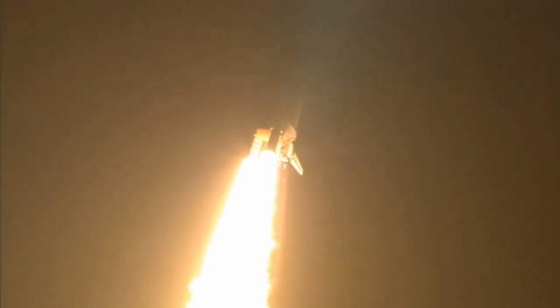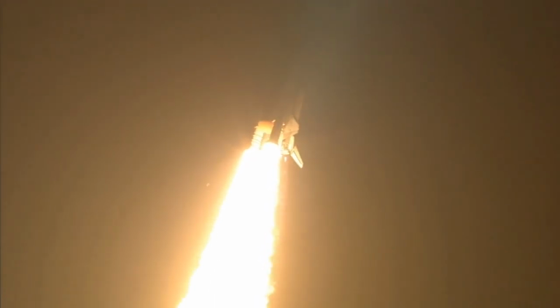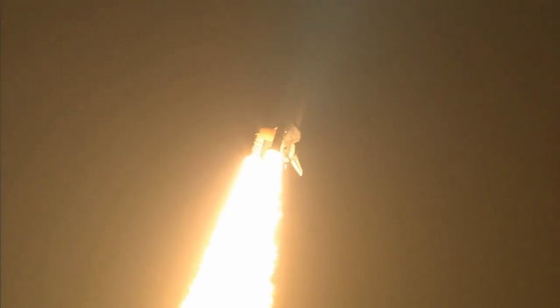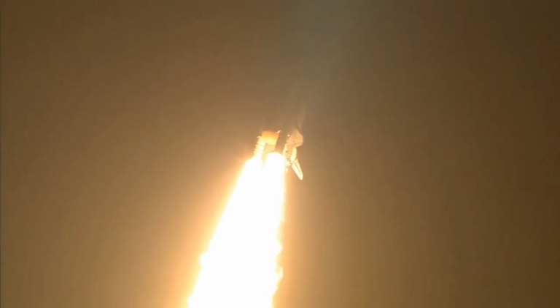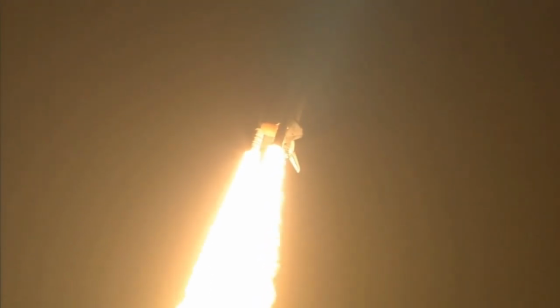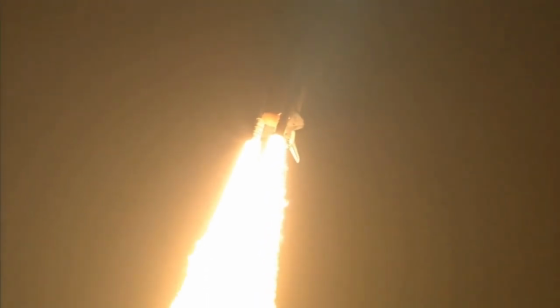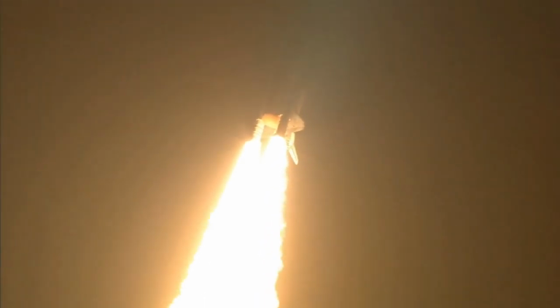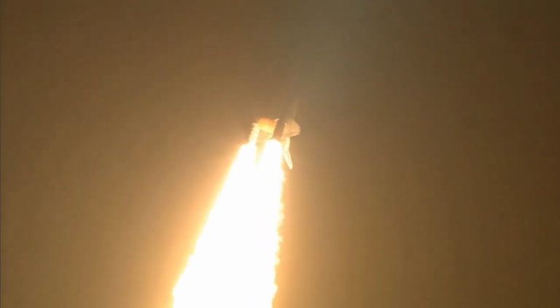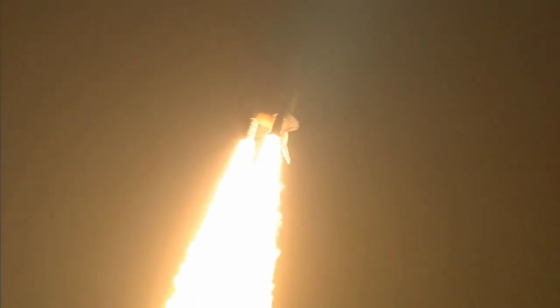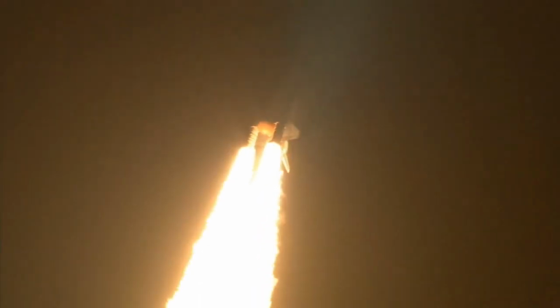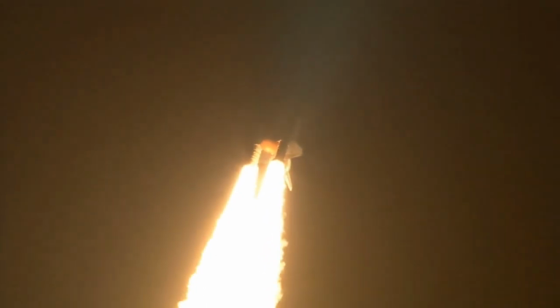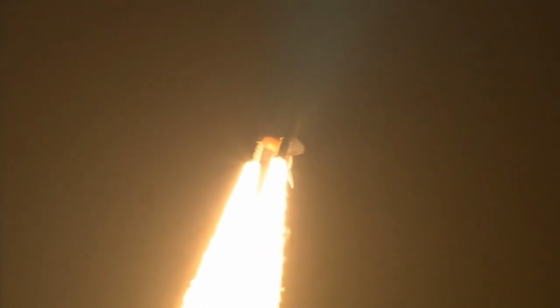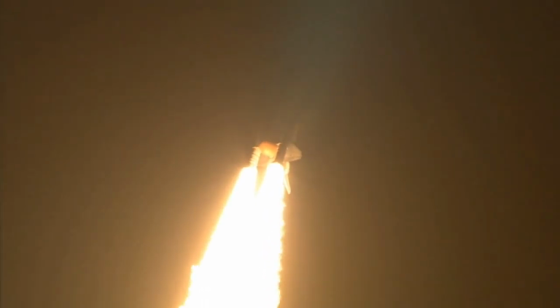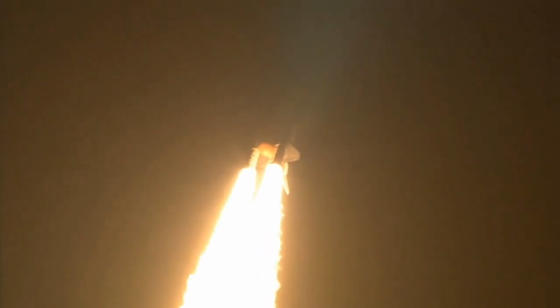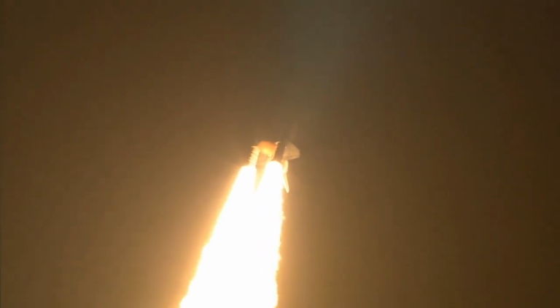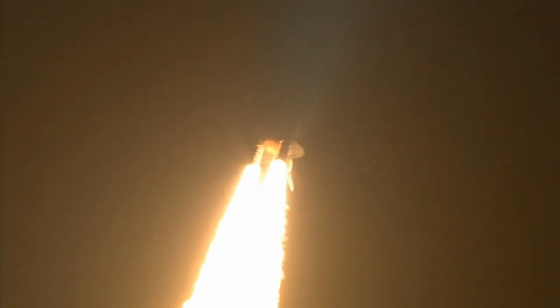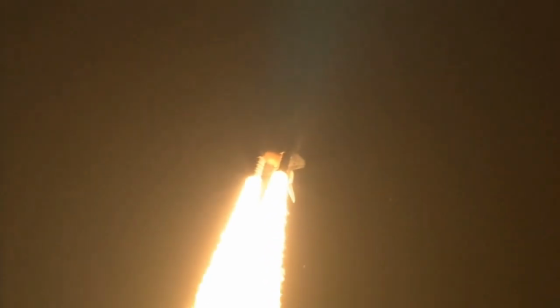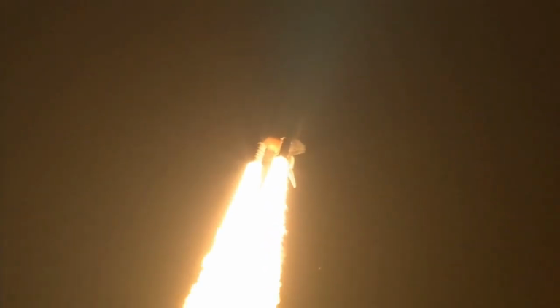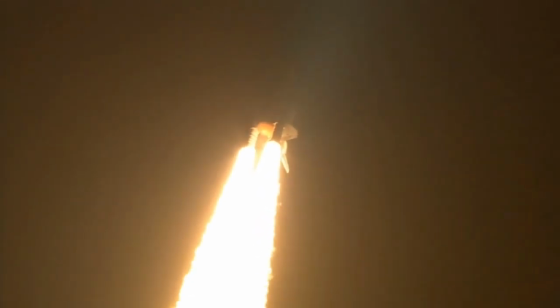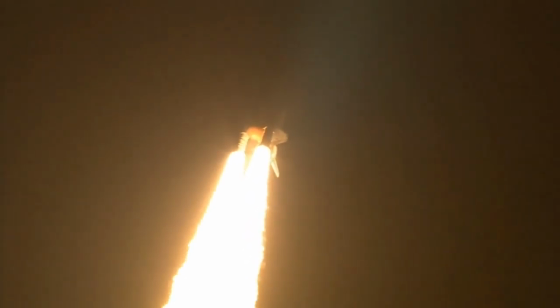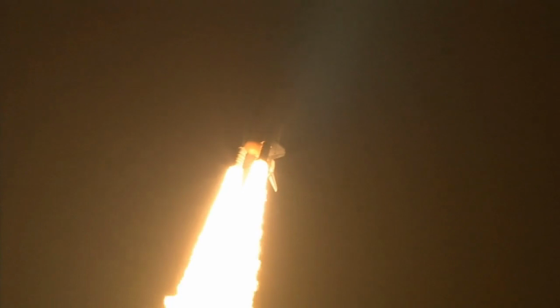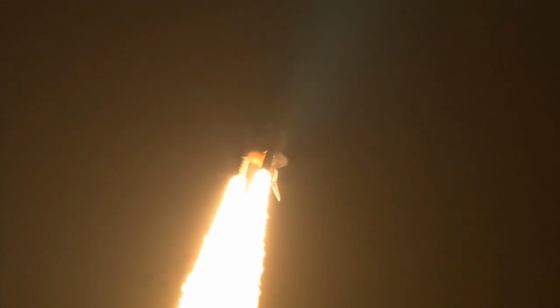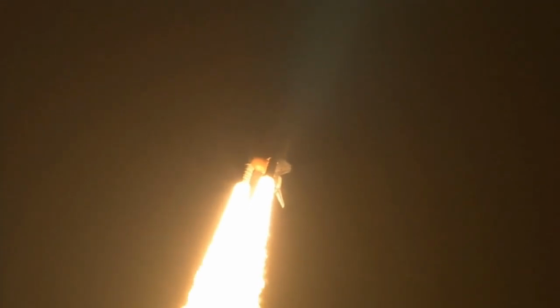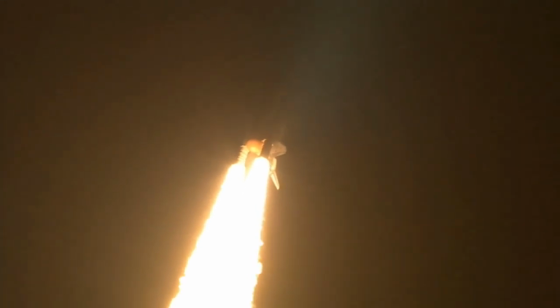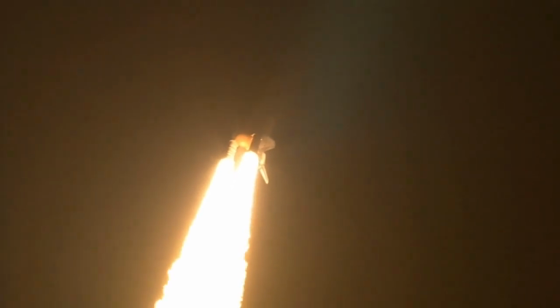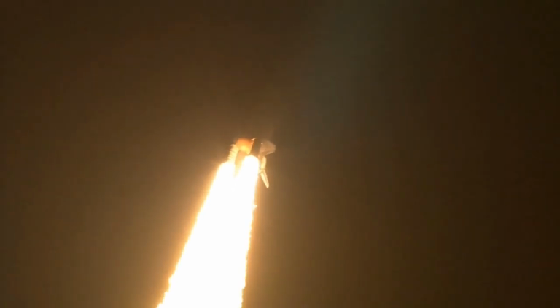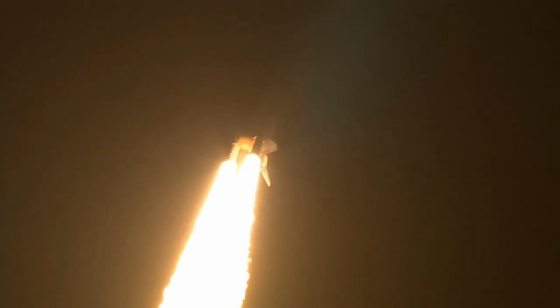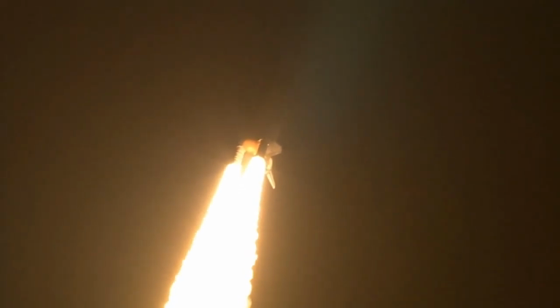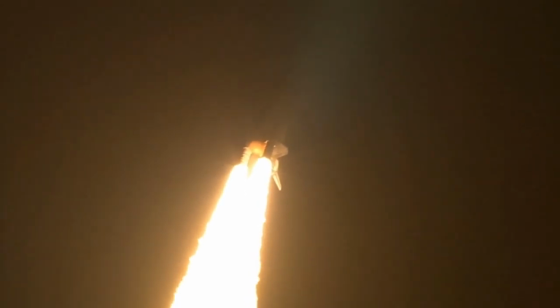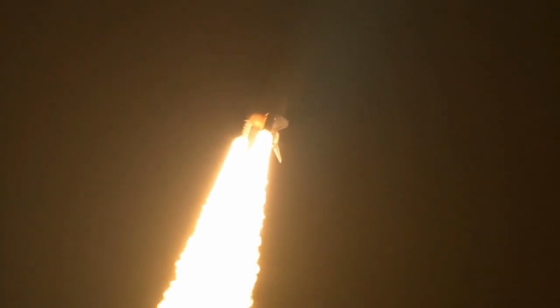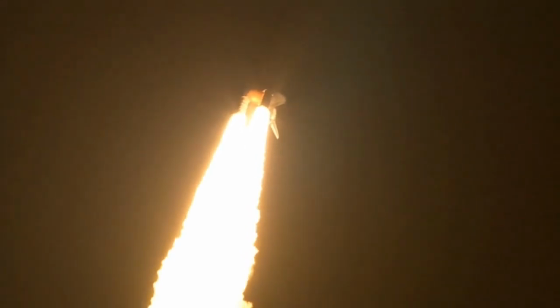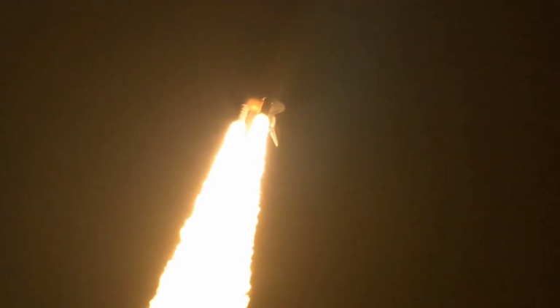Discovery's roll maneuver is complete. It is now in a heads-down position on track for its flight to the International Space Station.